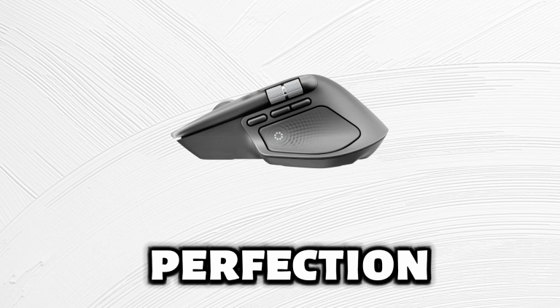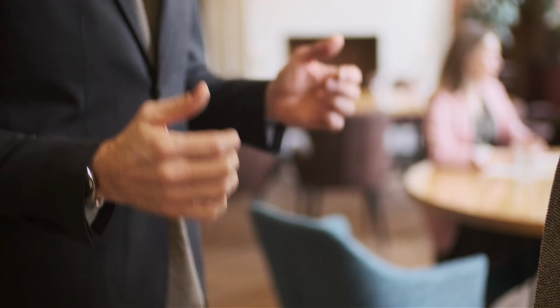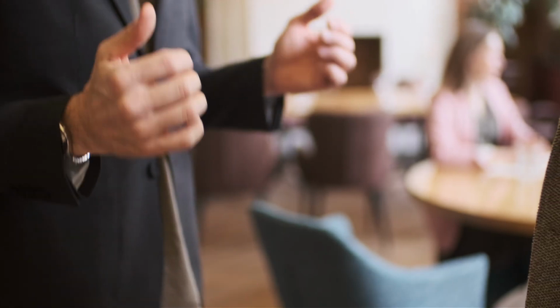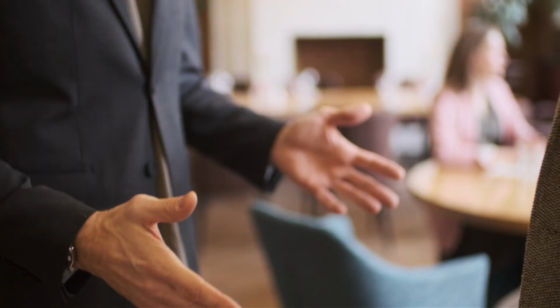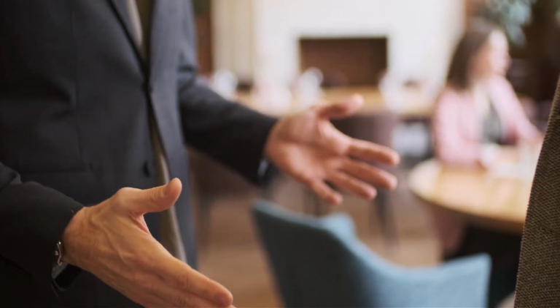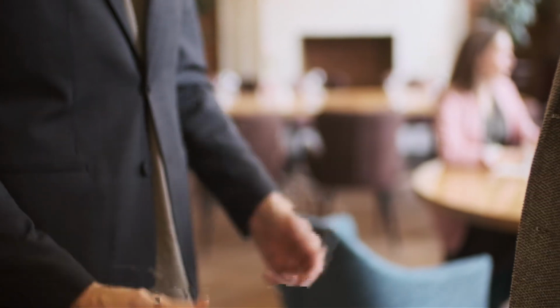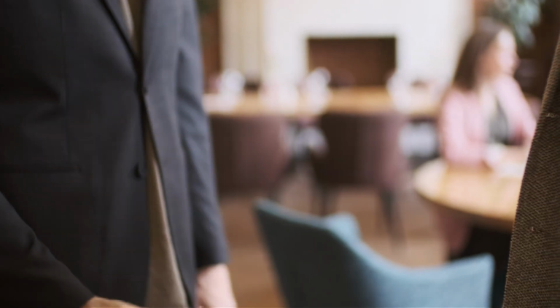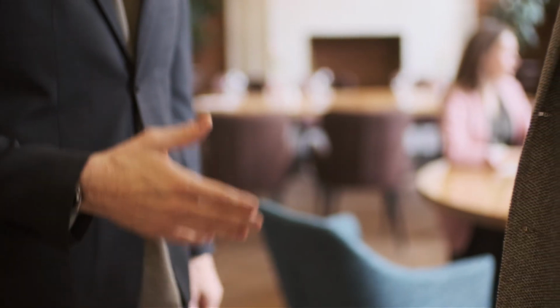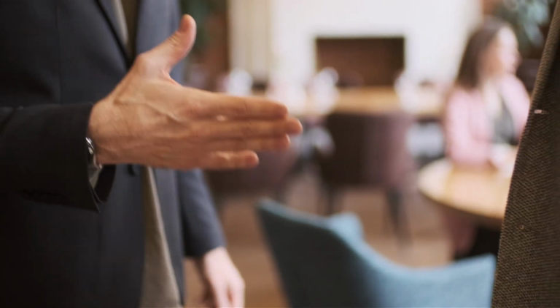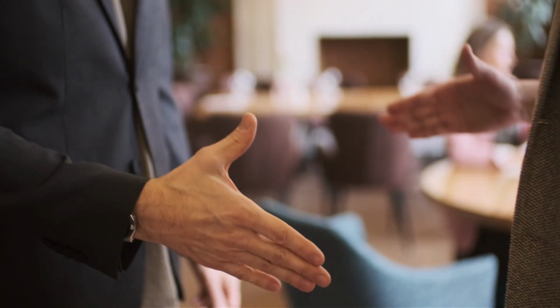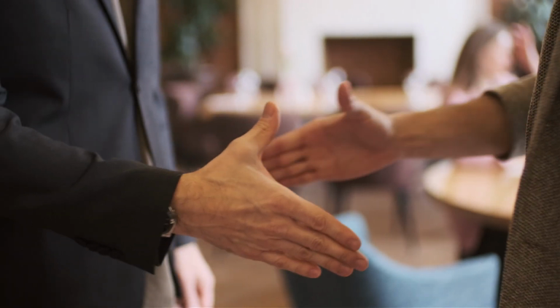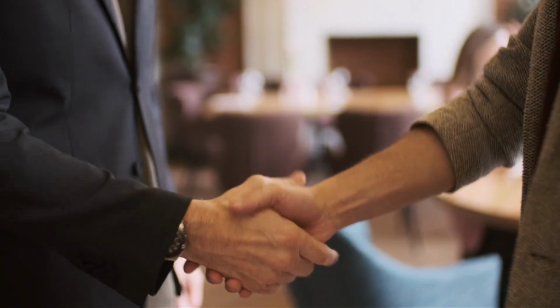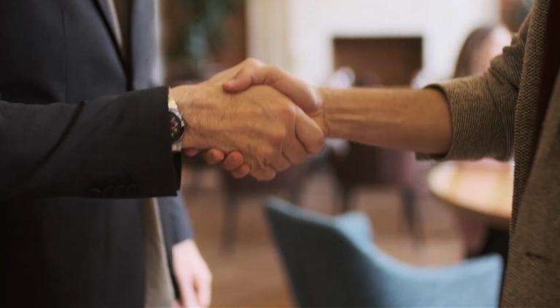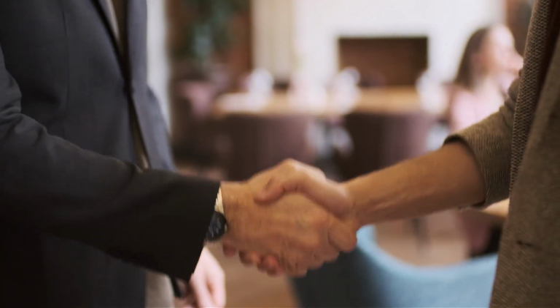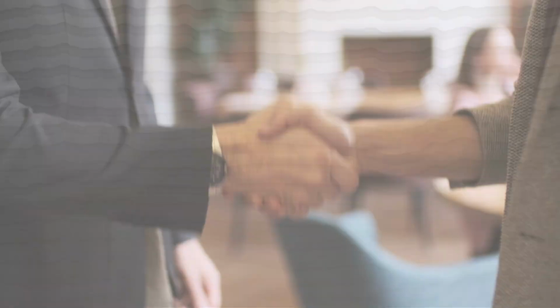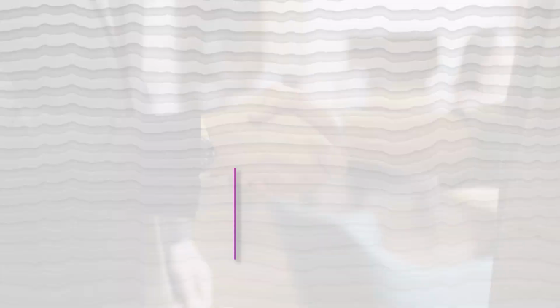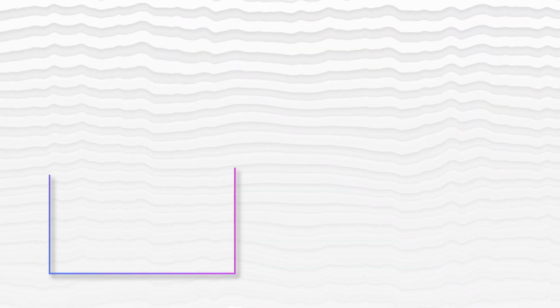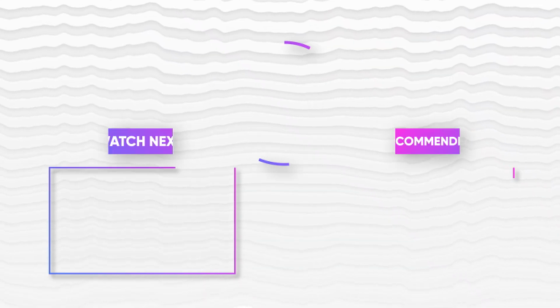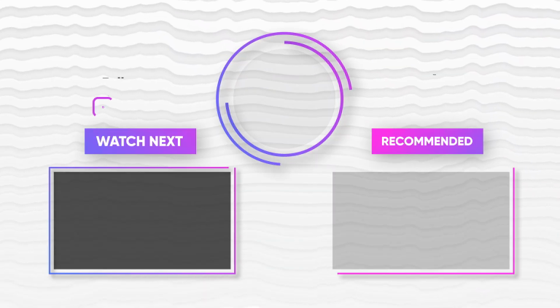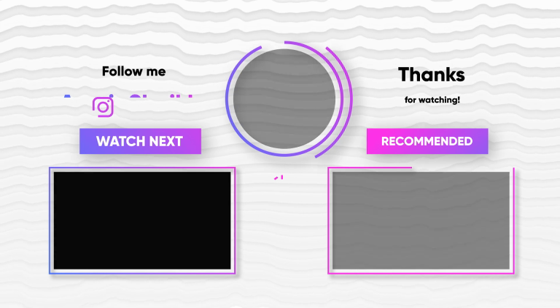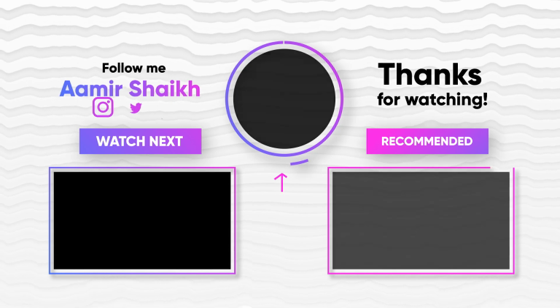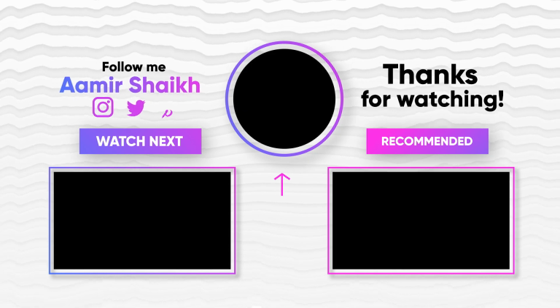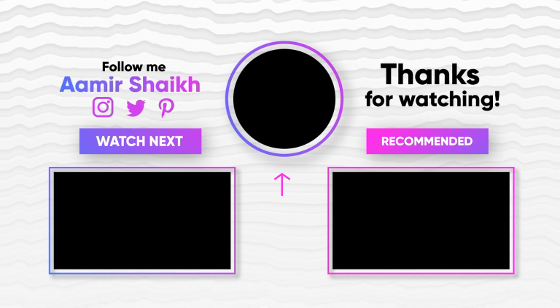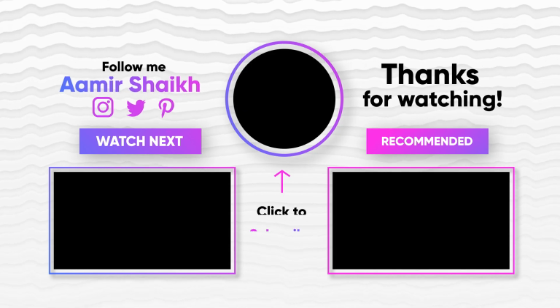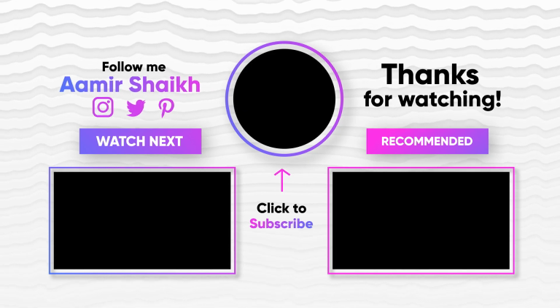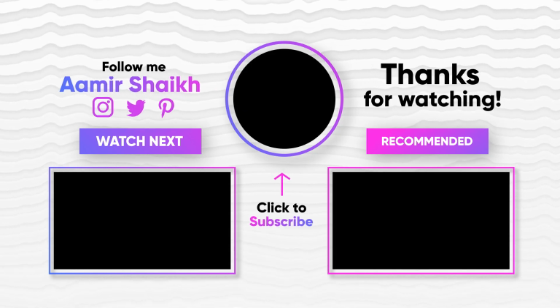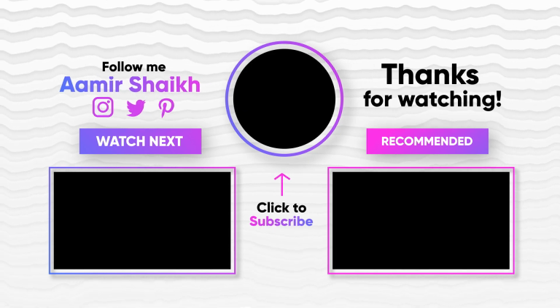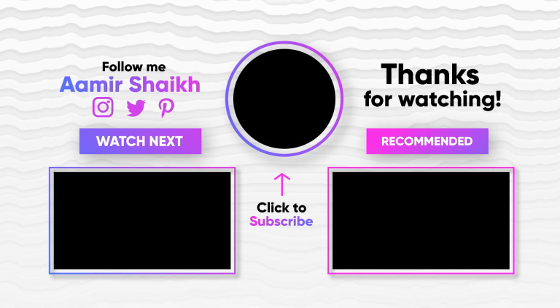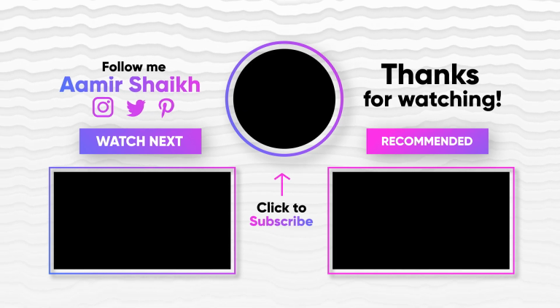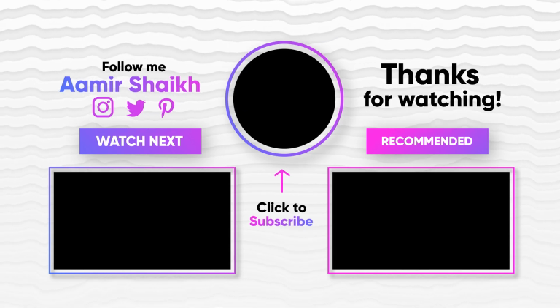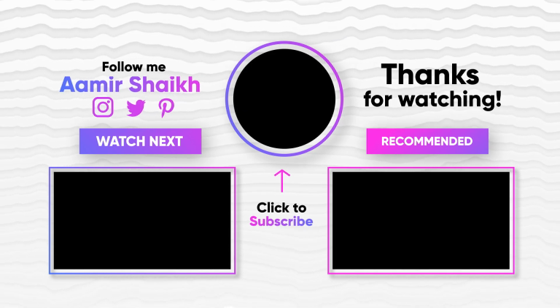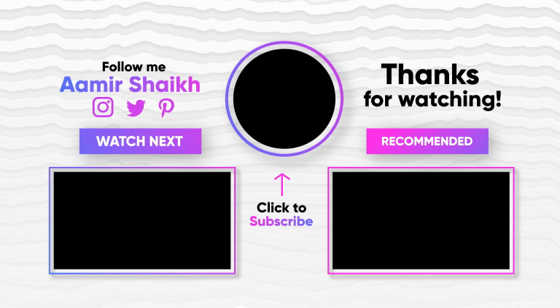Thanks for watching. Like, share, and subscribe for more tech content. And check the link below for more details.